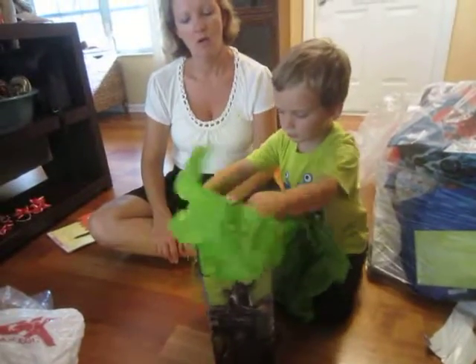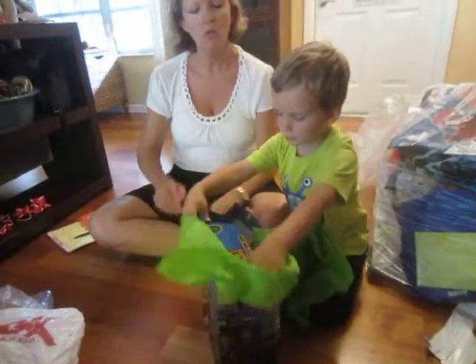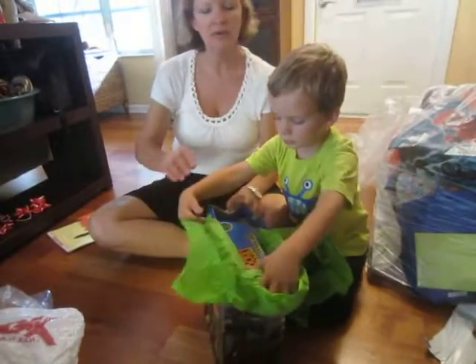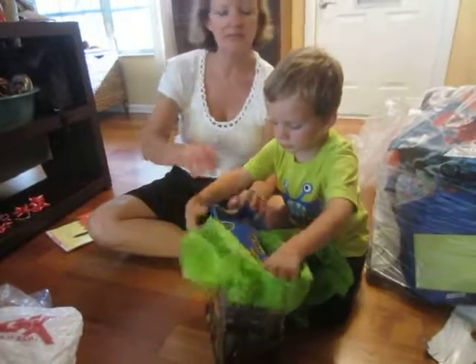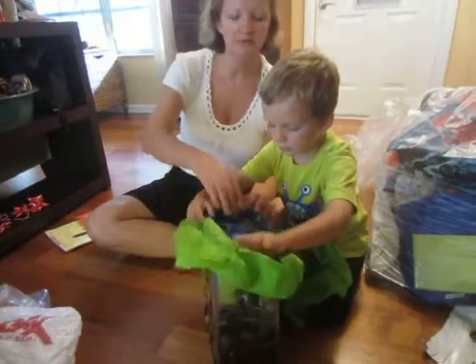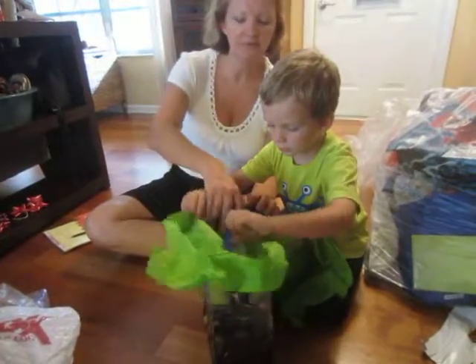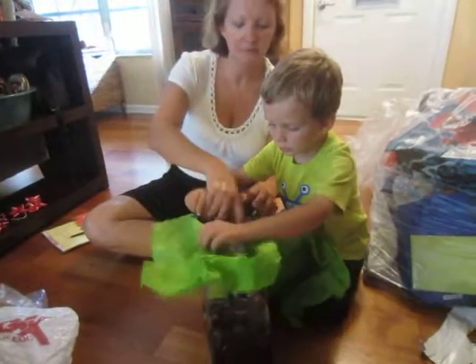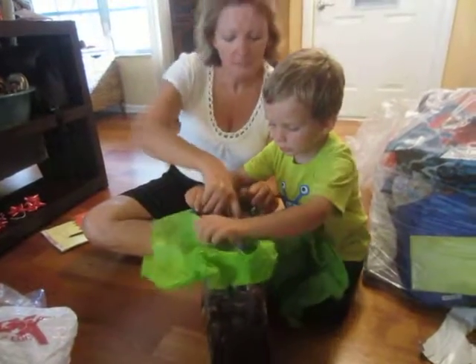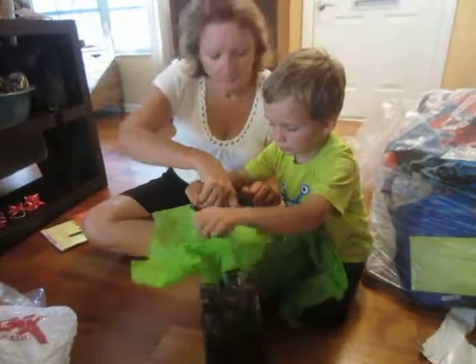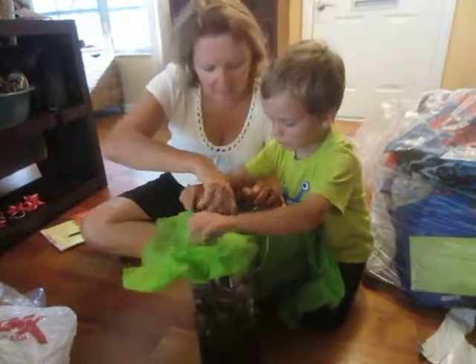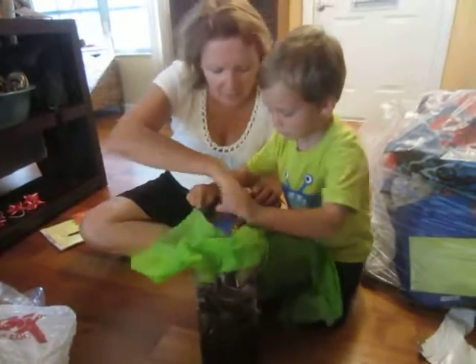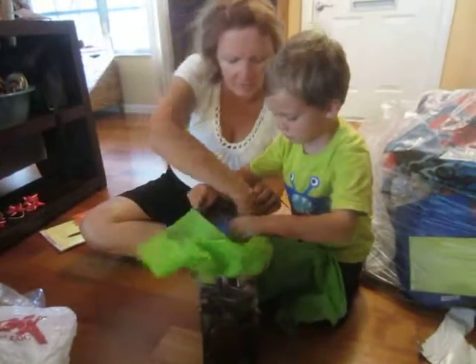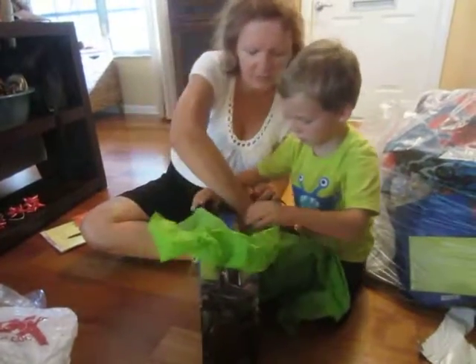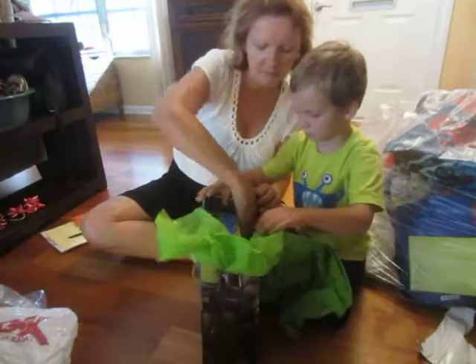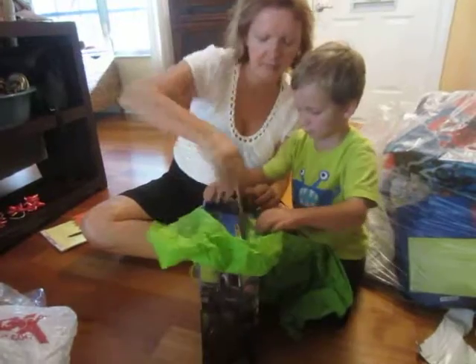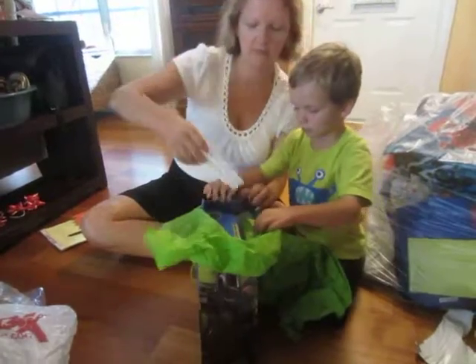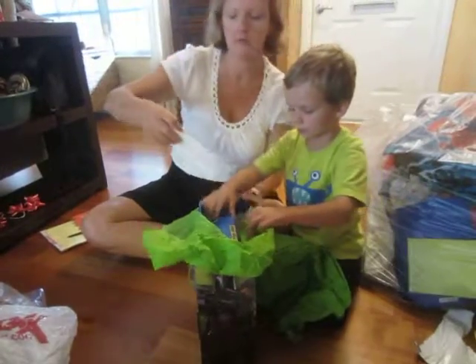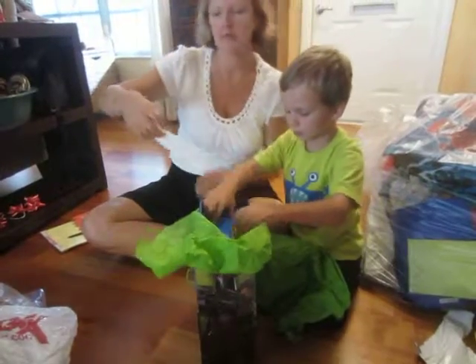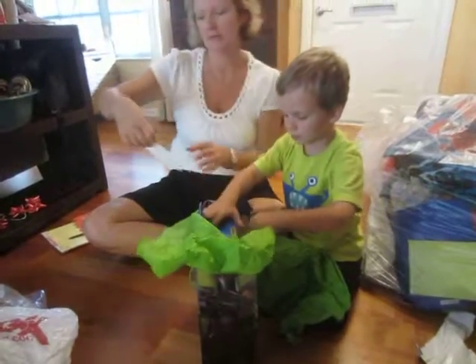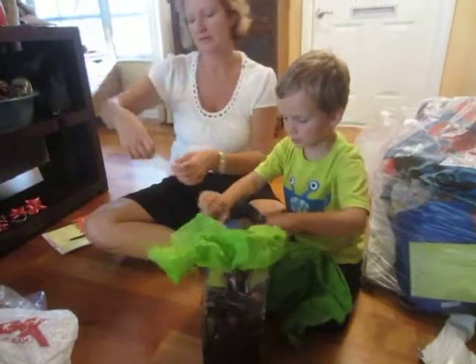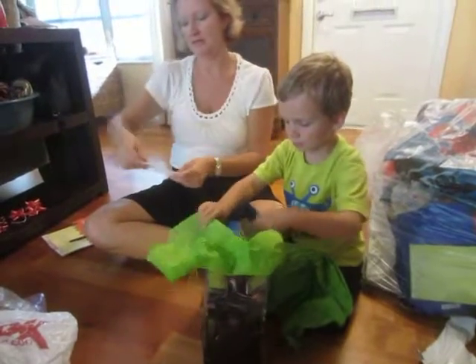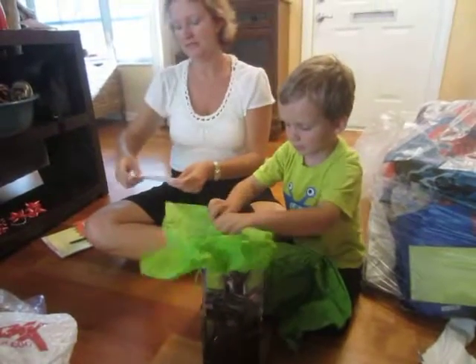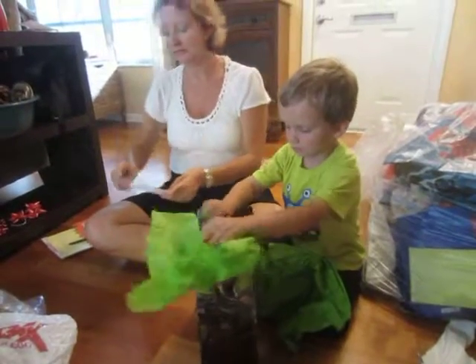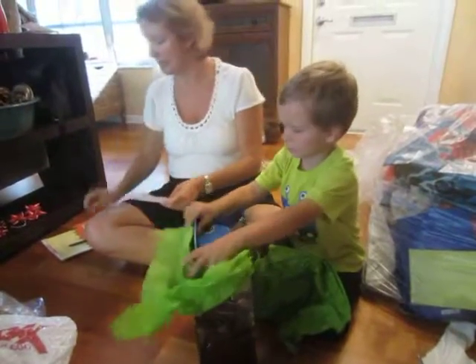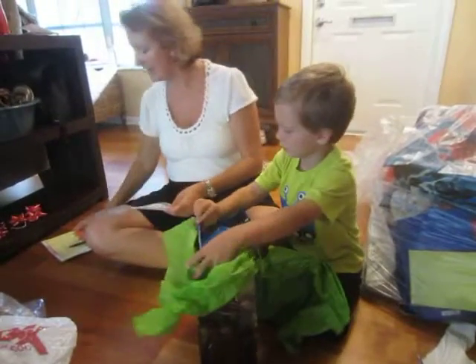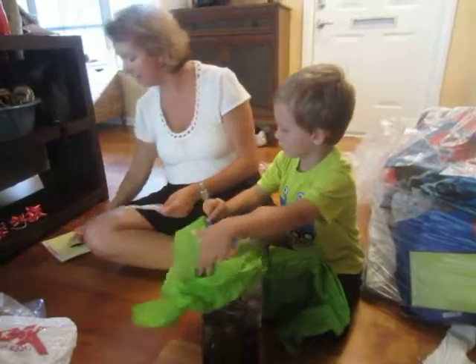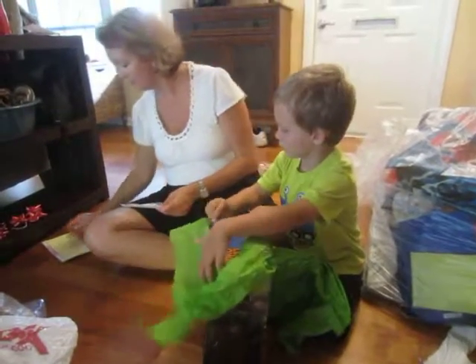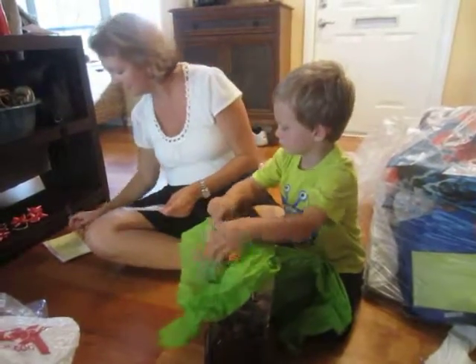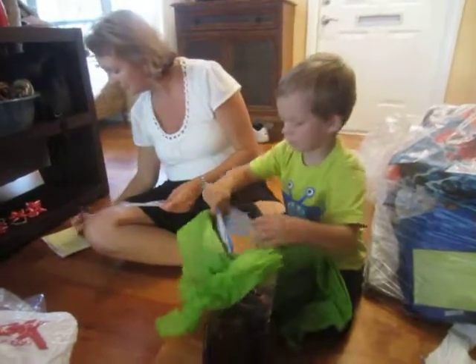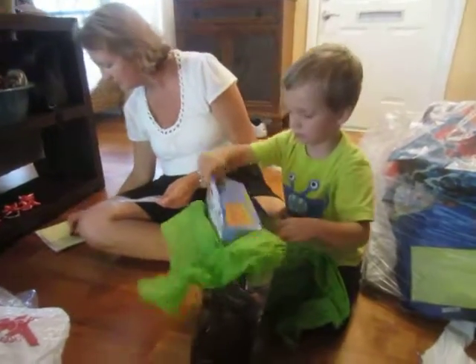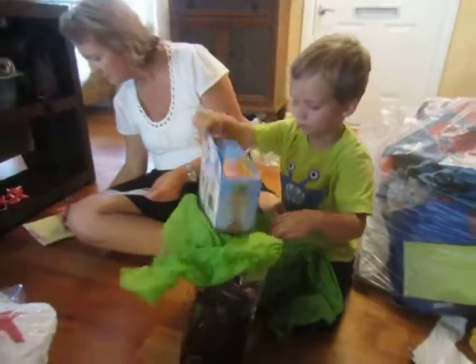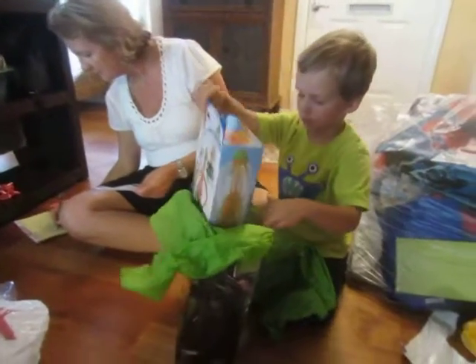Oh, let's see who it's from. Is there a card in here? Yes, this is from Jack. From Jack.